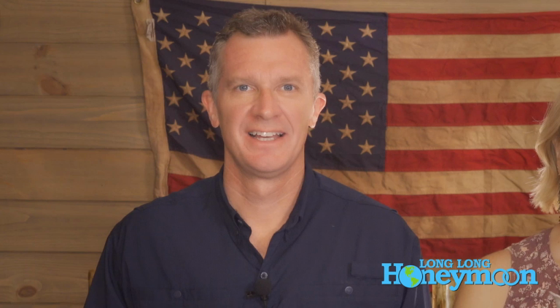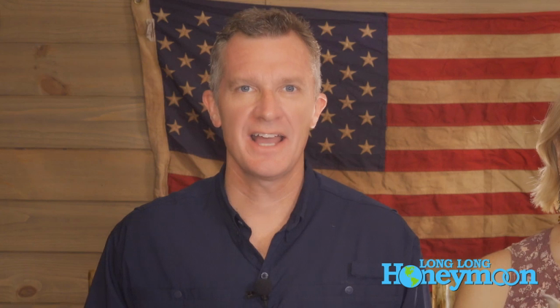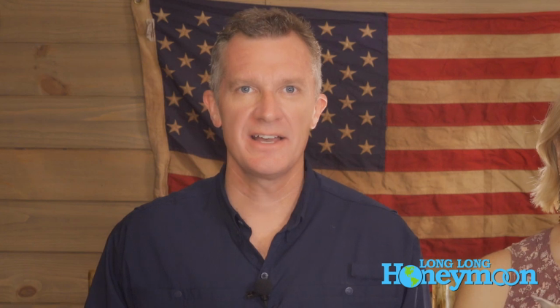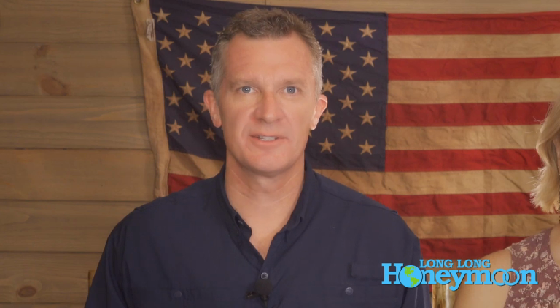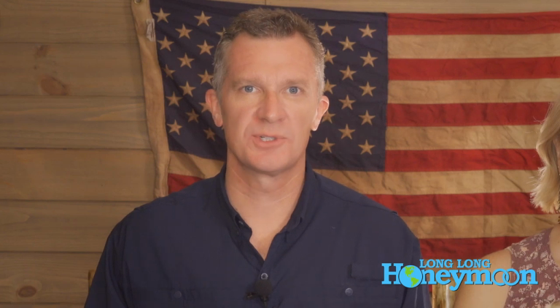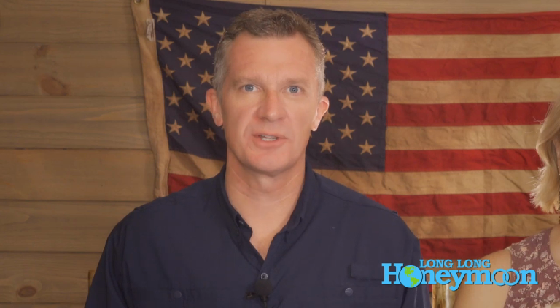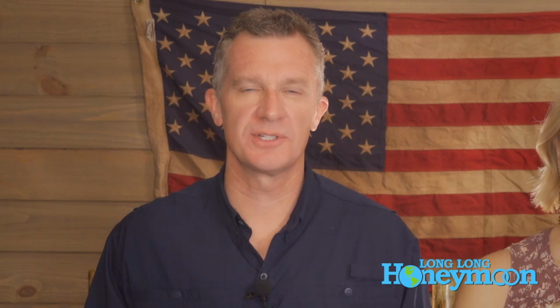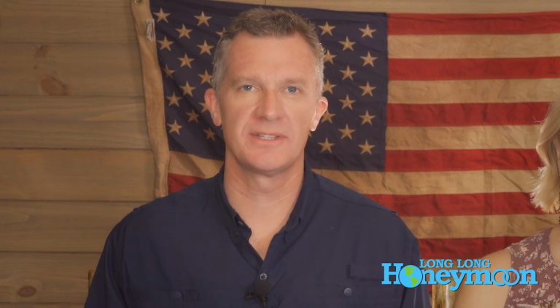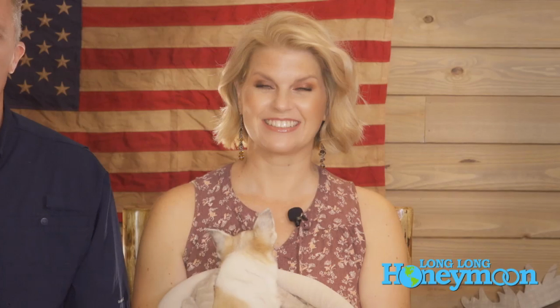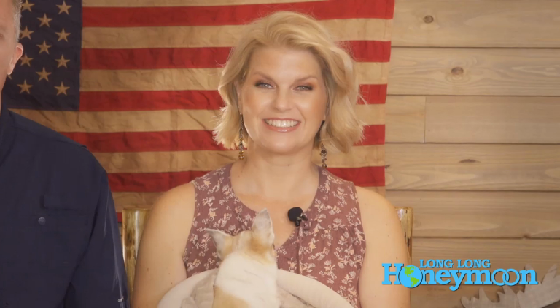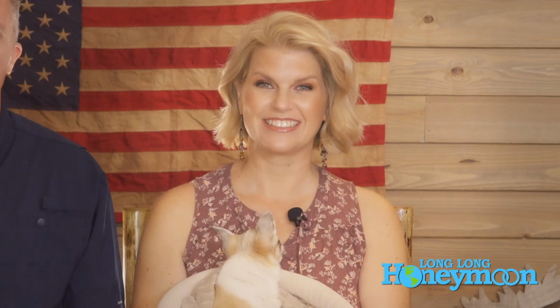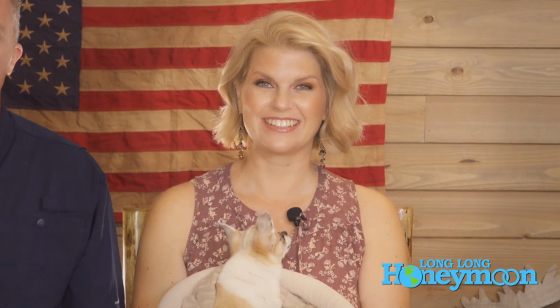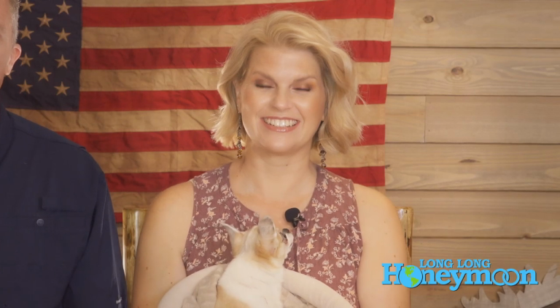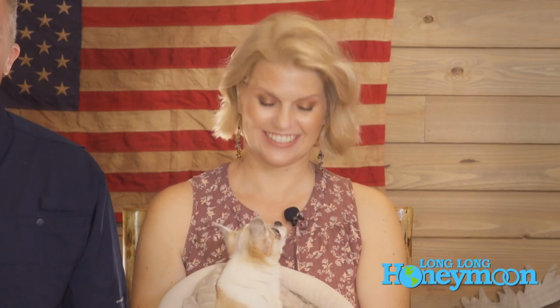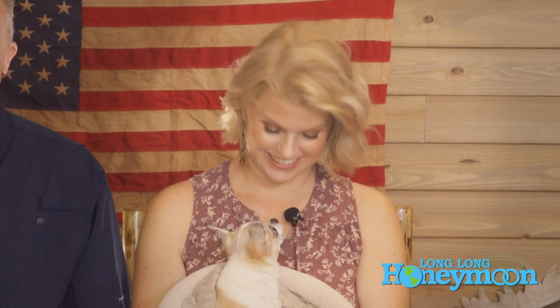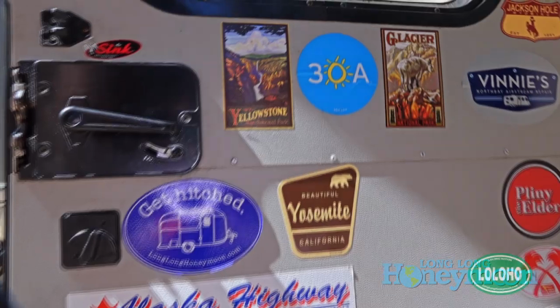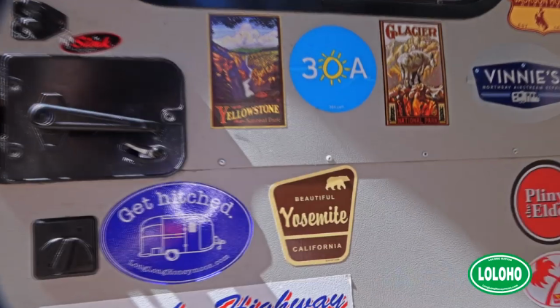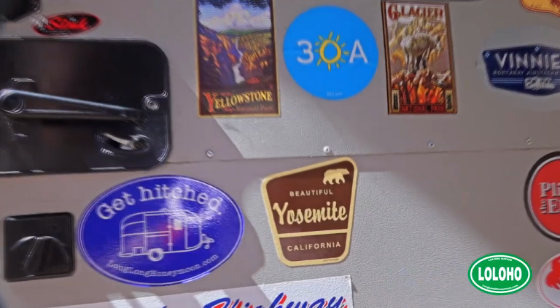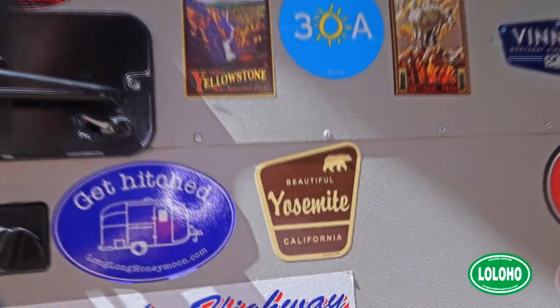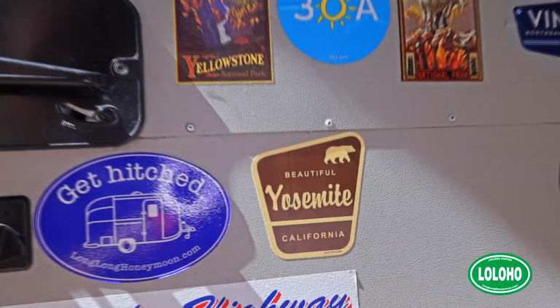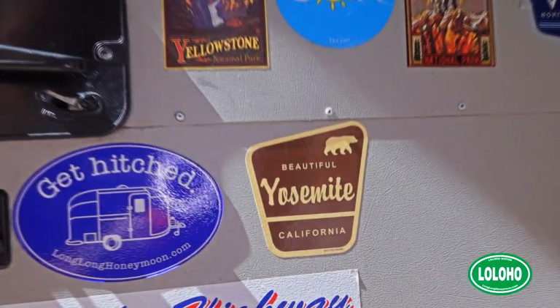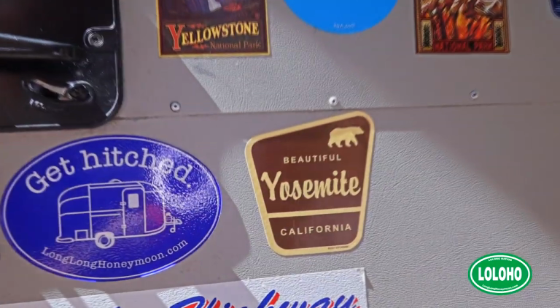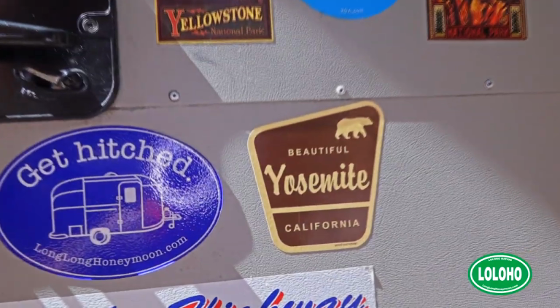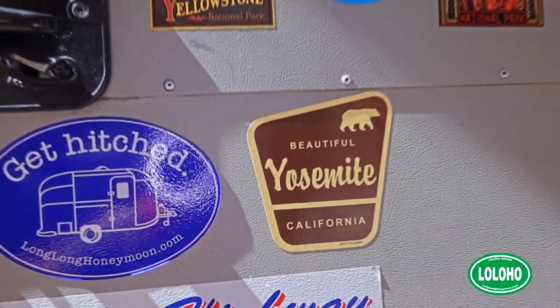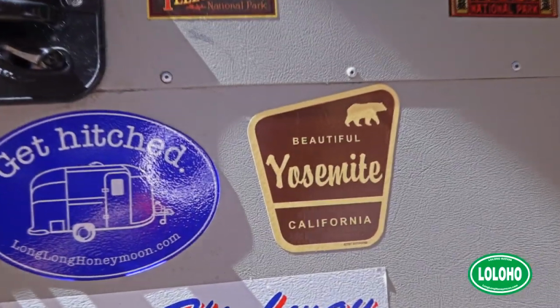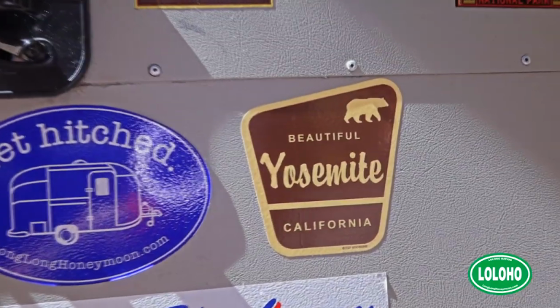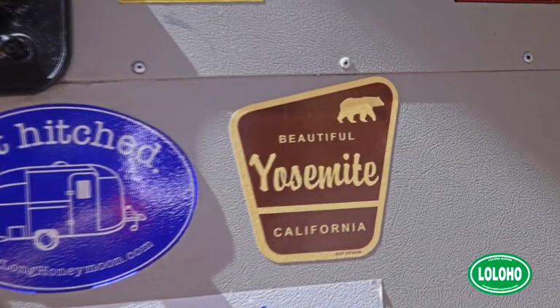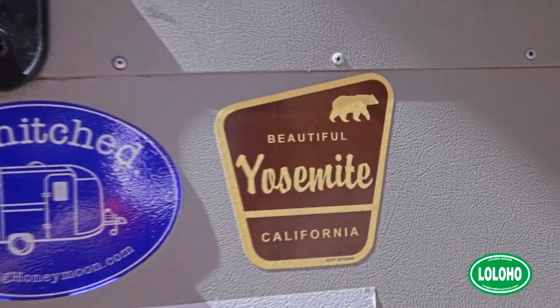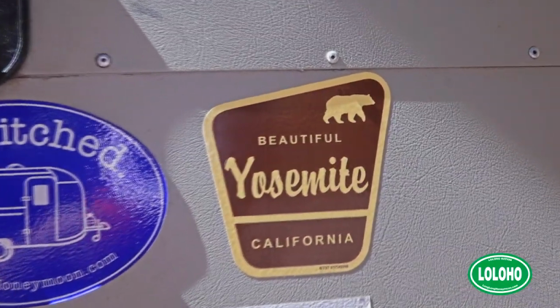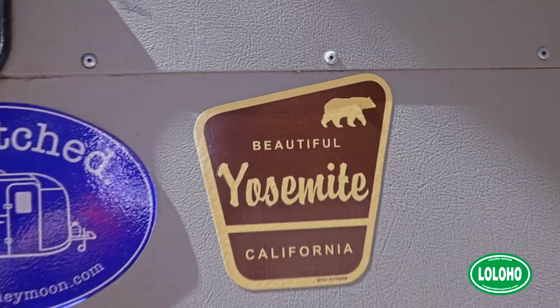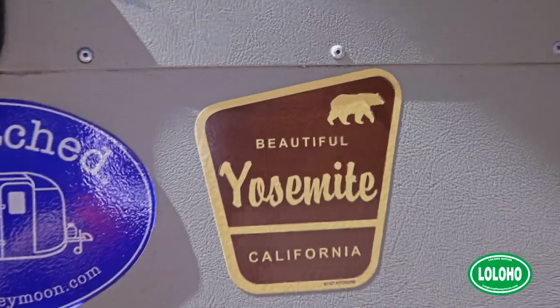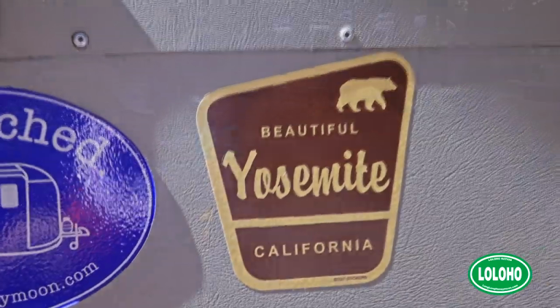Hey guys, we're Sean and Christy. This is Long Long Honeymoon and today we're talking Yosemite National Park.